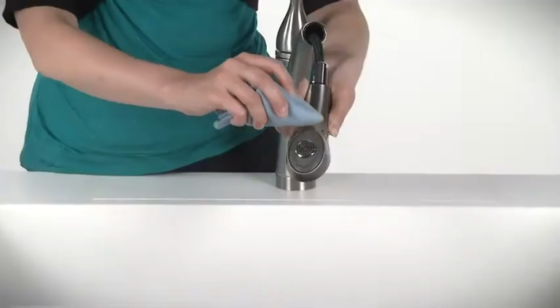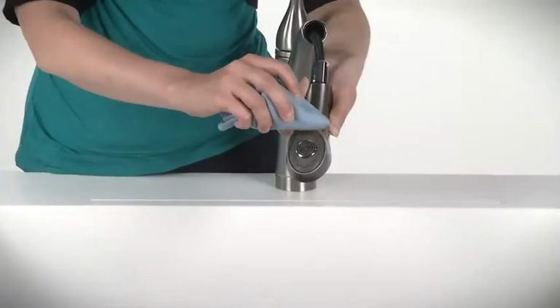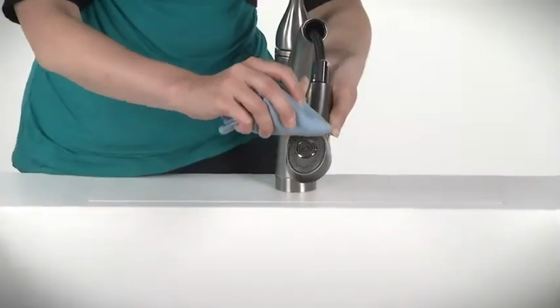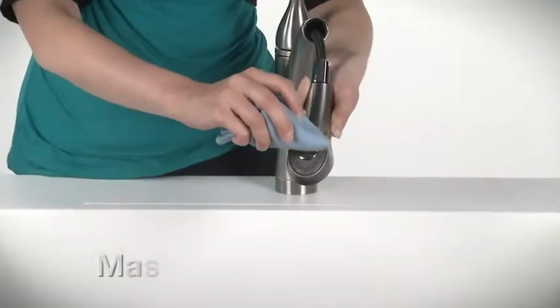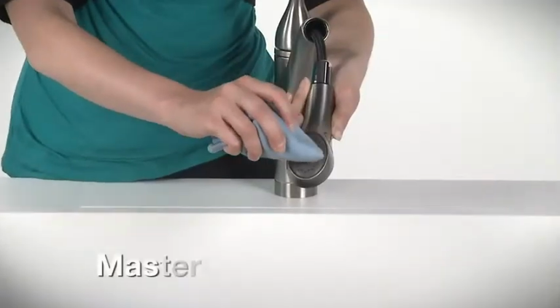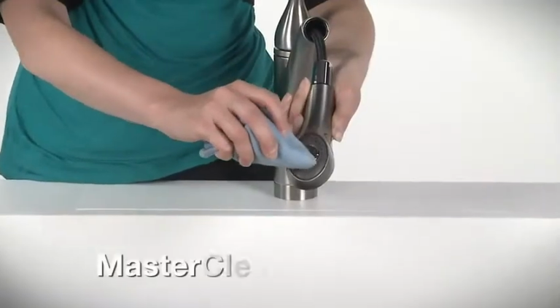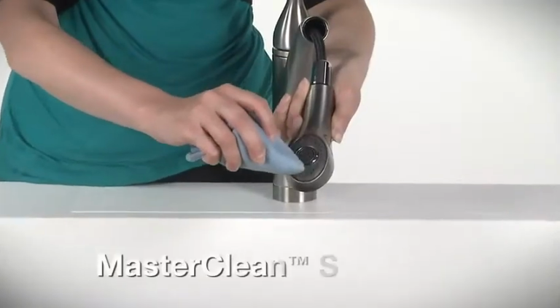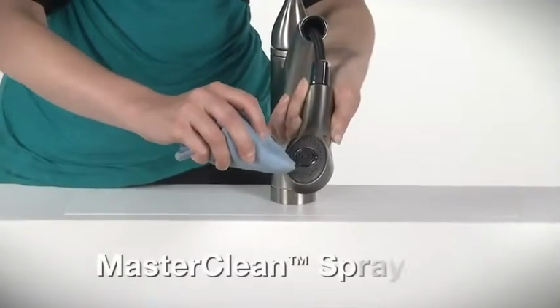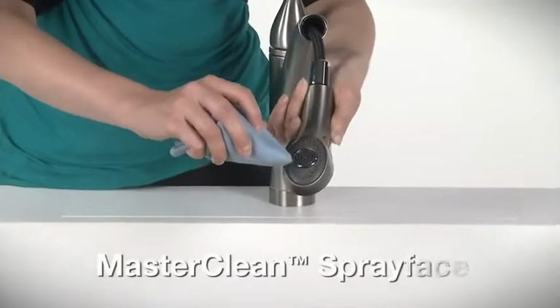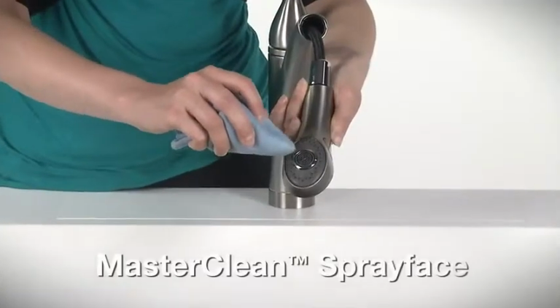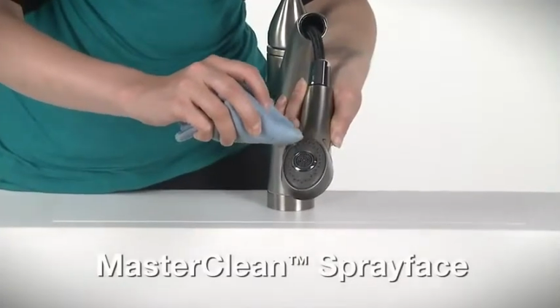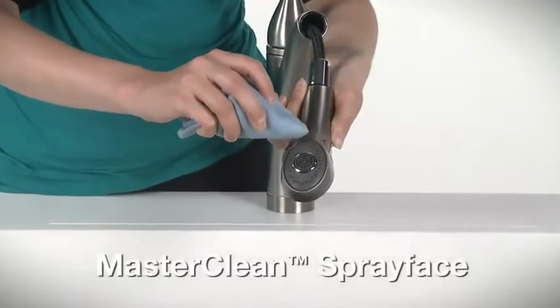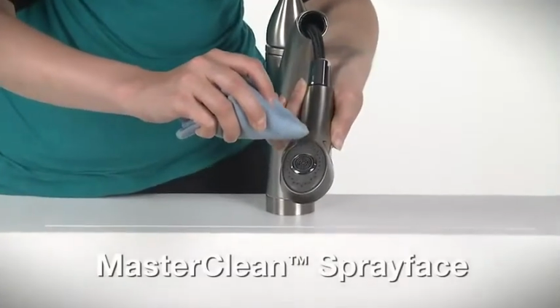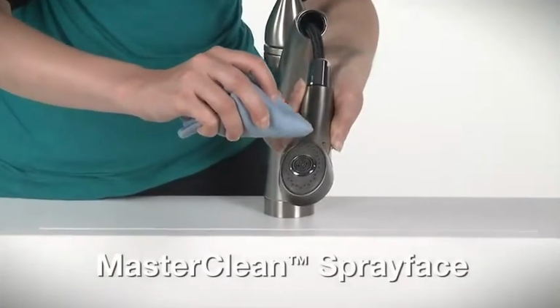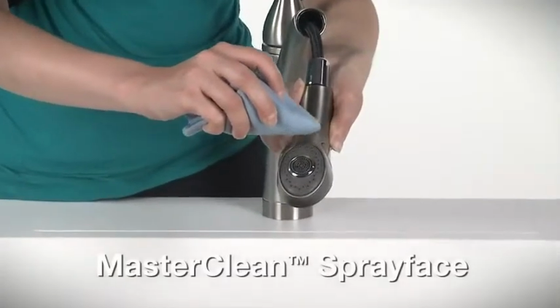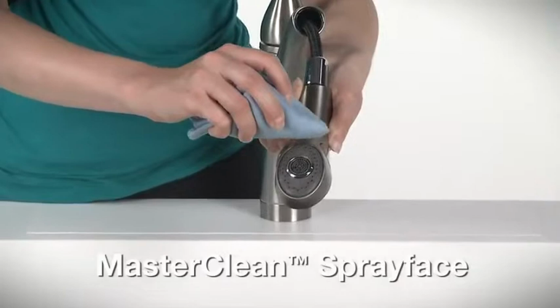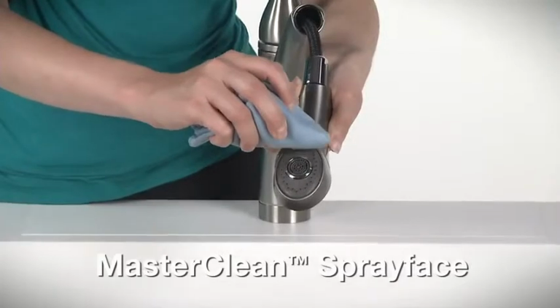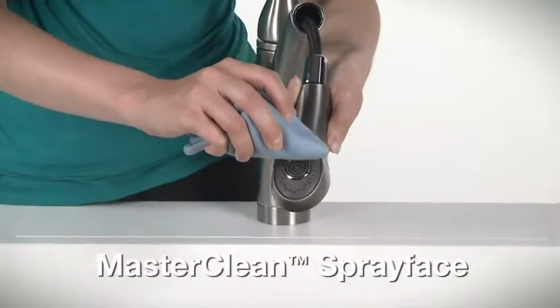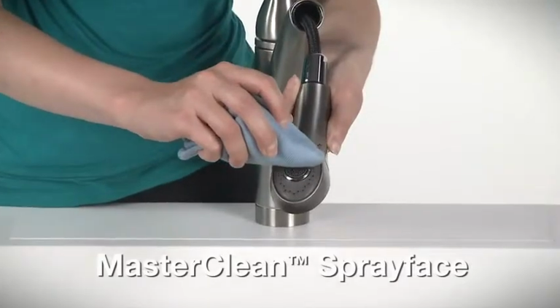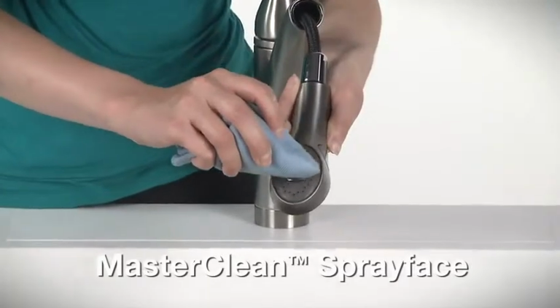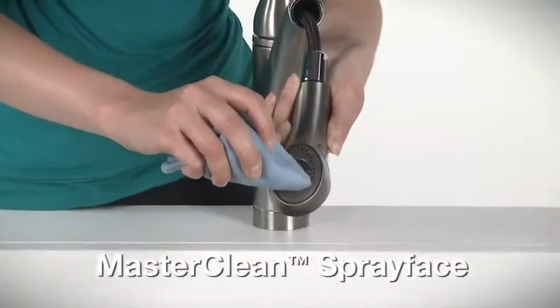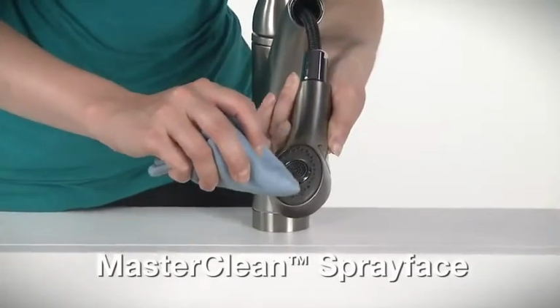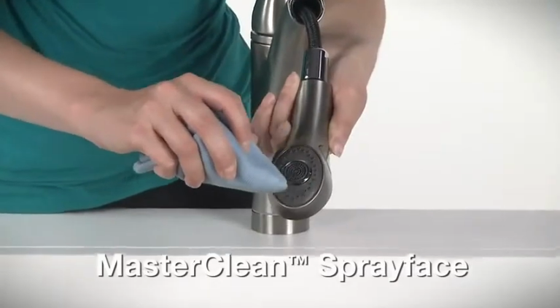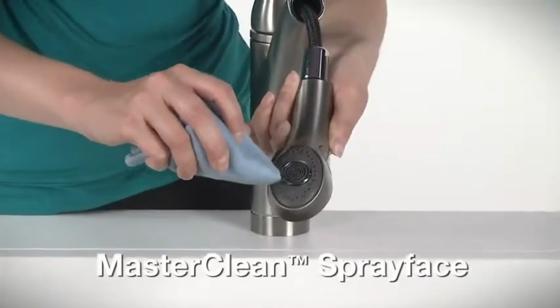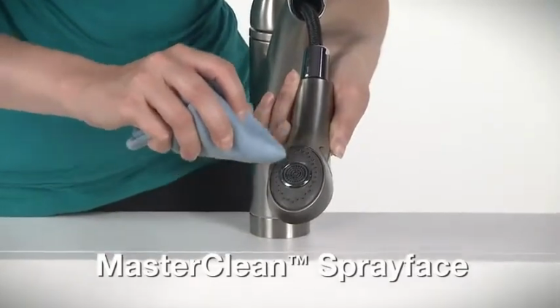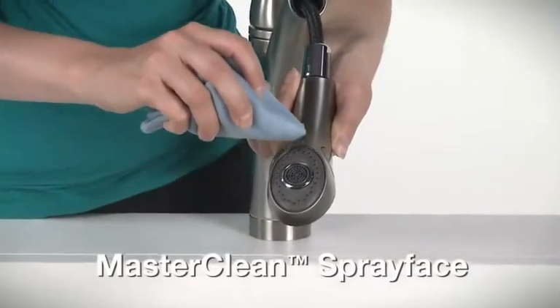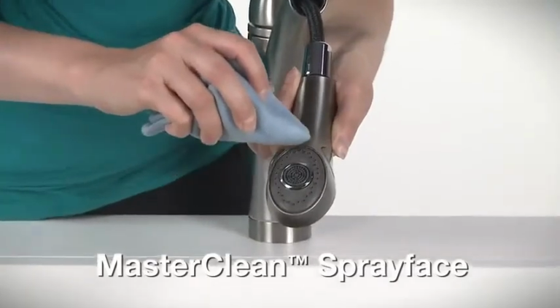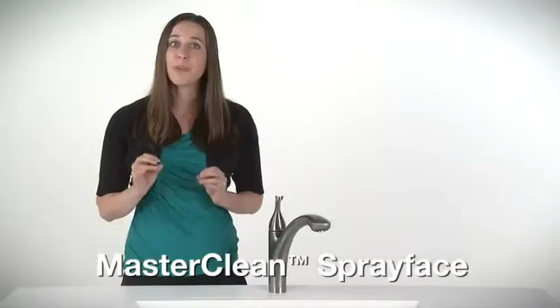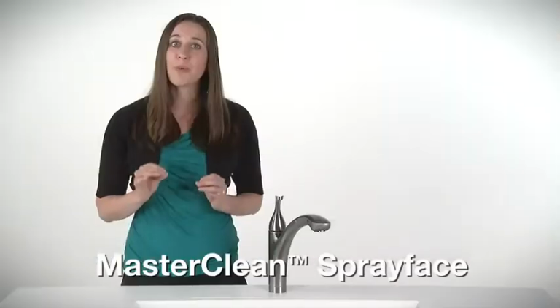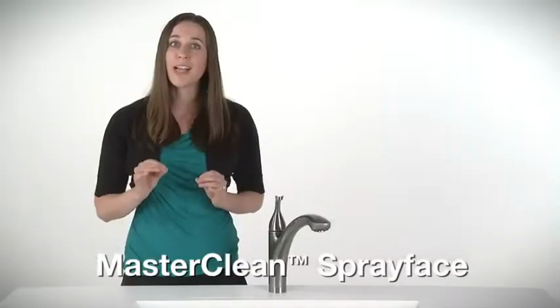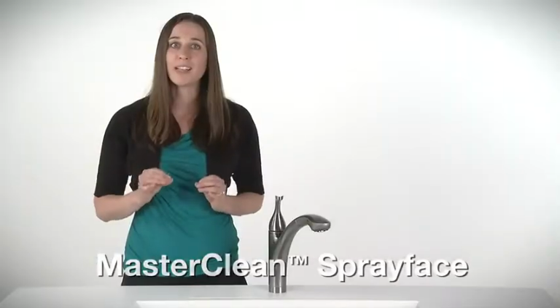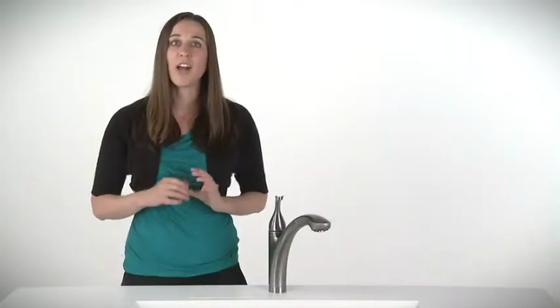With a master clean spray face, maintenance is a cinch. Just rub the spray face clean with a wet cloth.